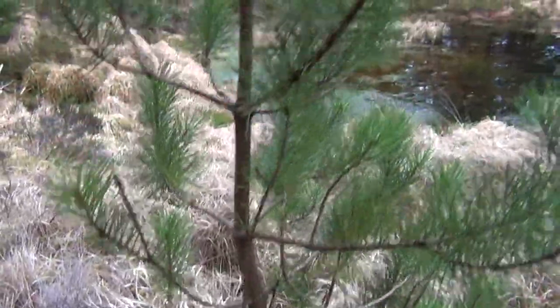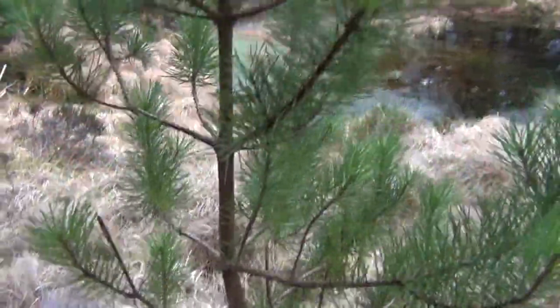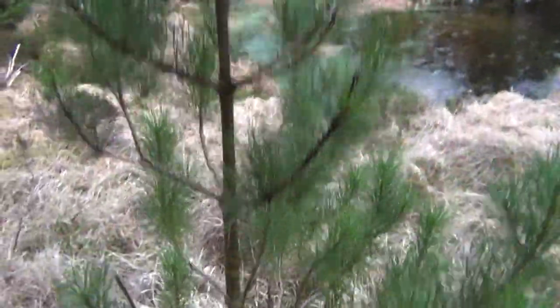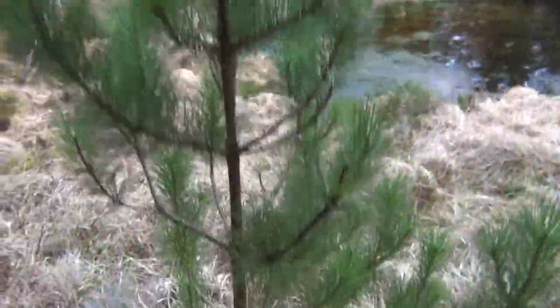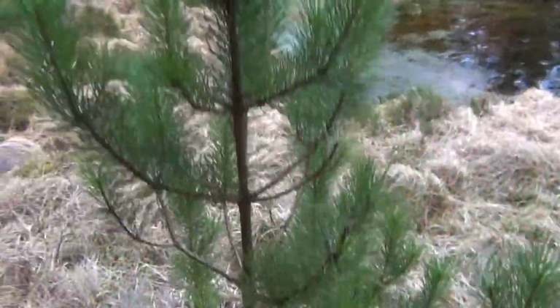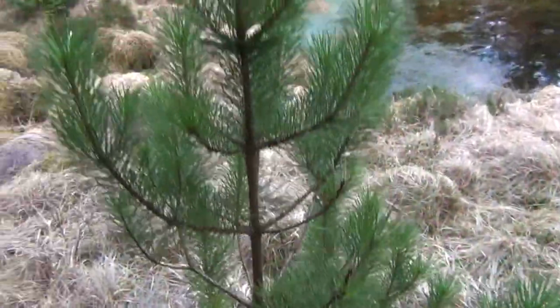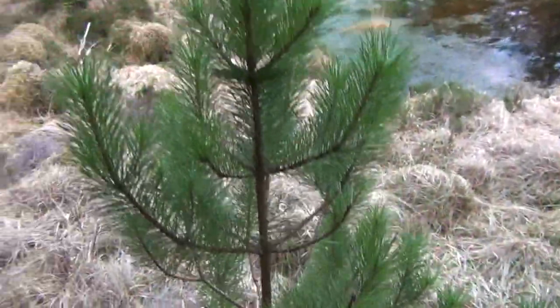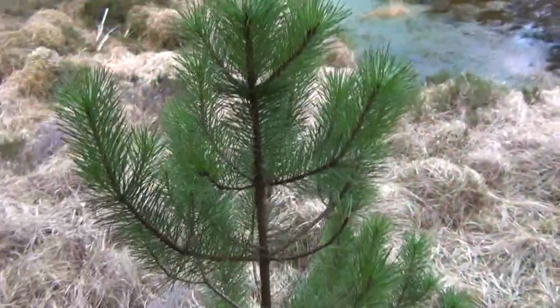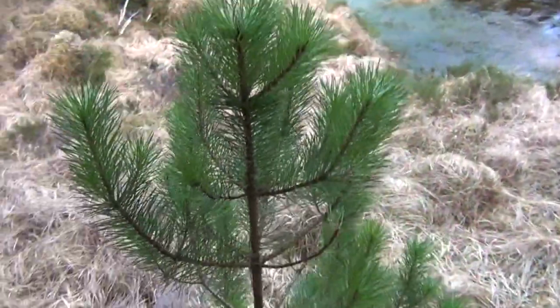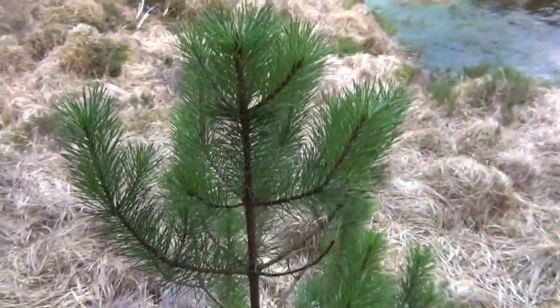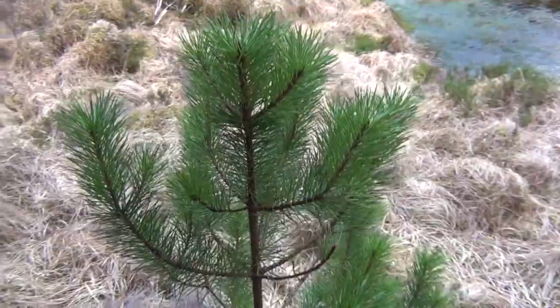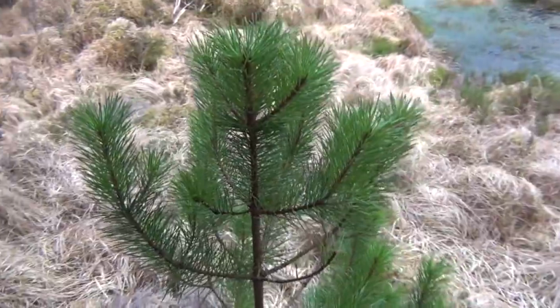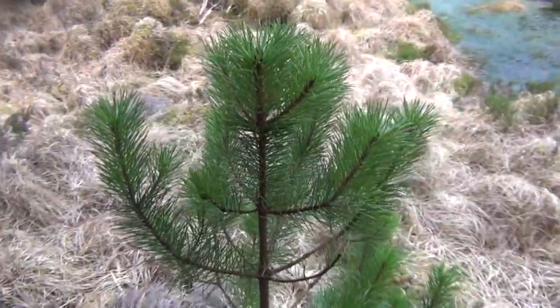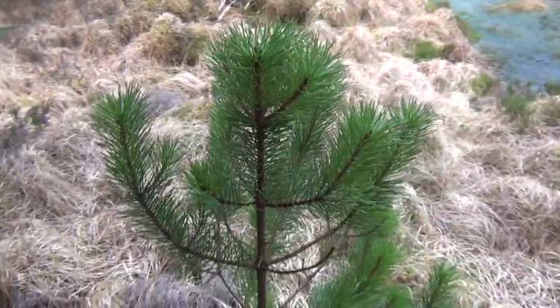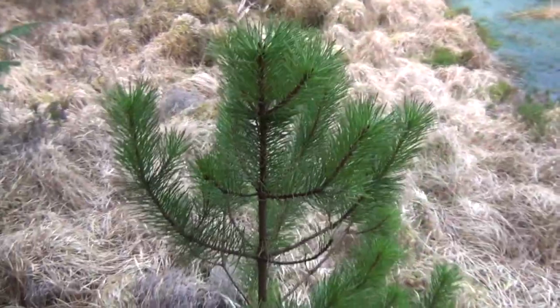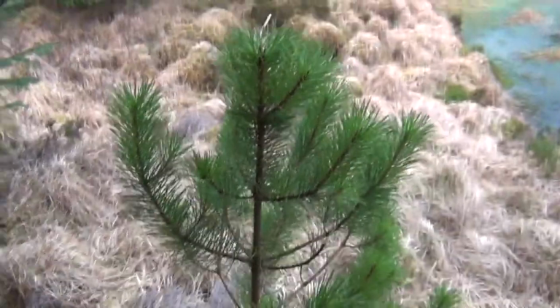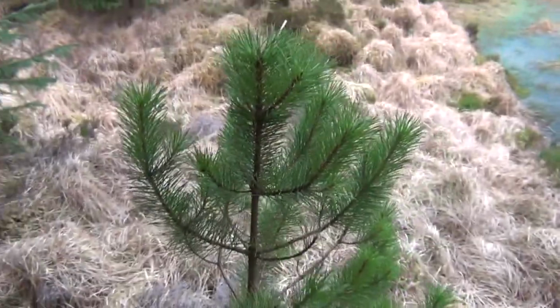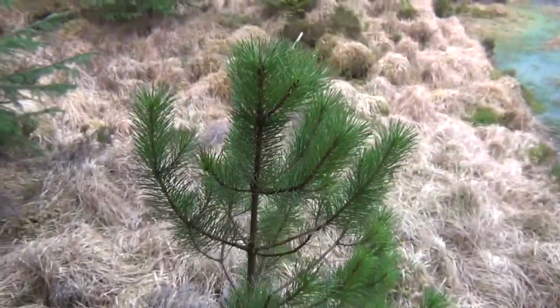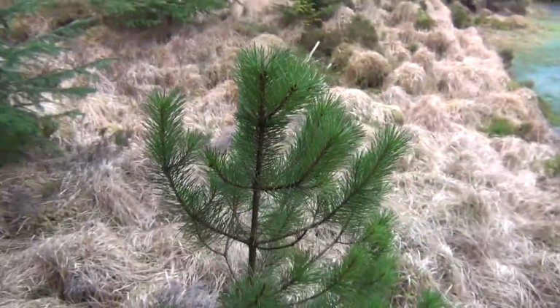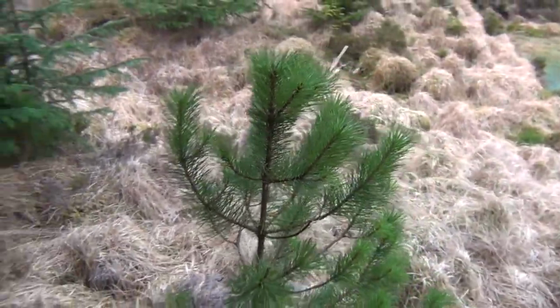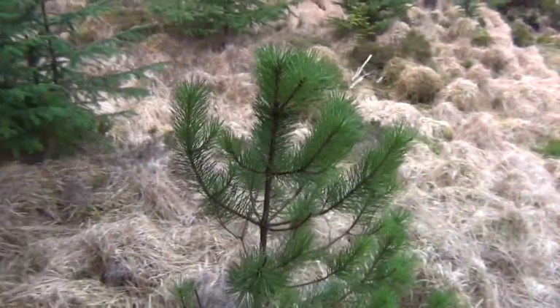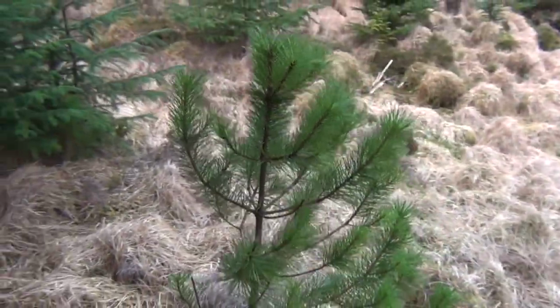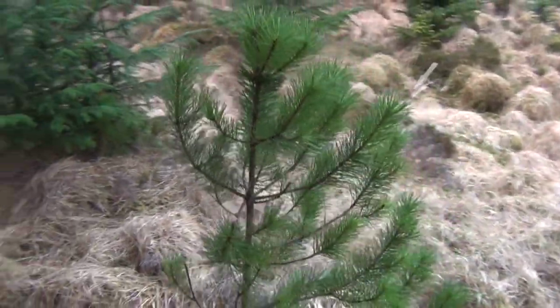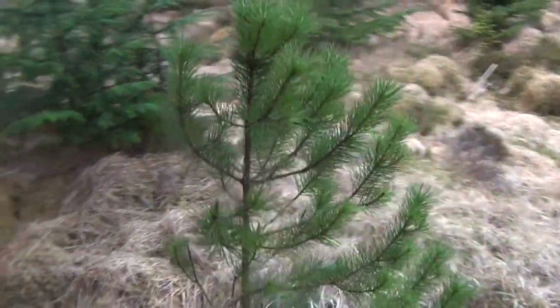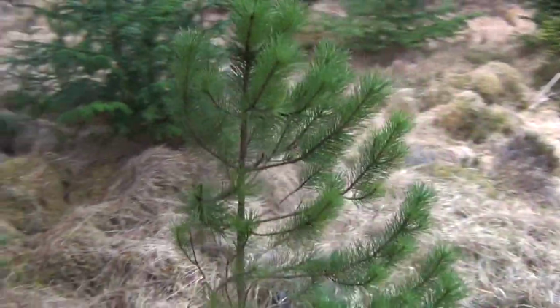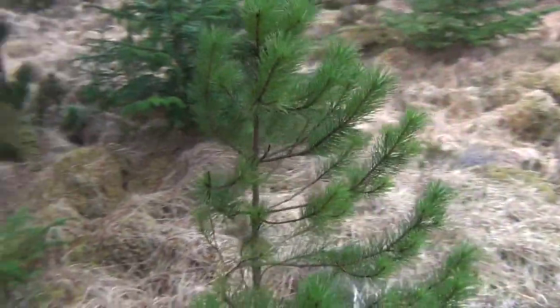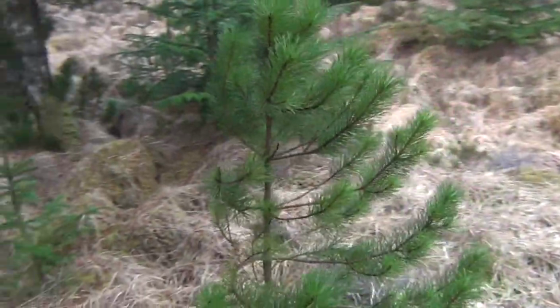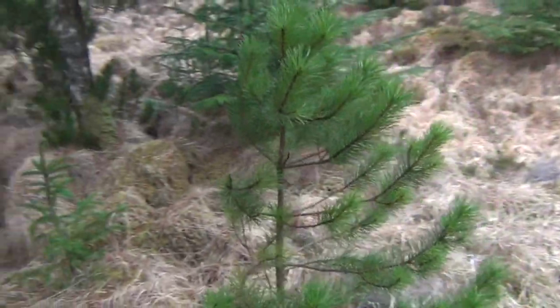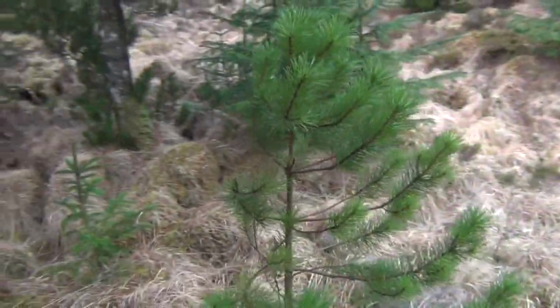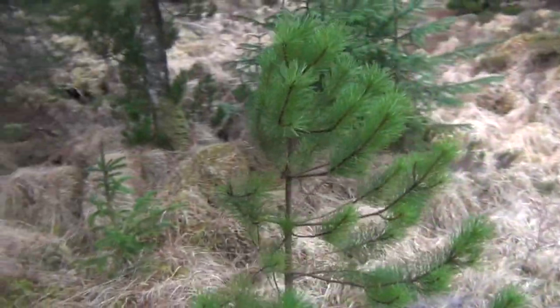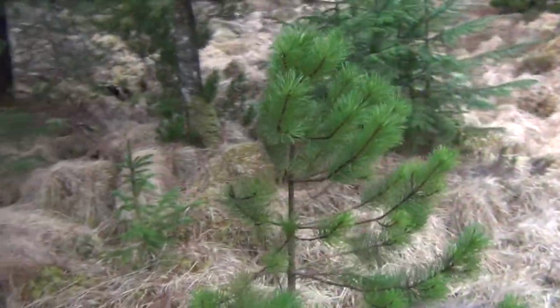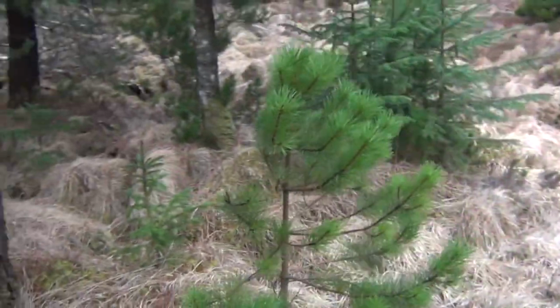But with pines it's very easy, compared to most other trees, to tell how old they are by looking at the new growth.